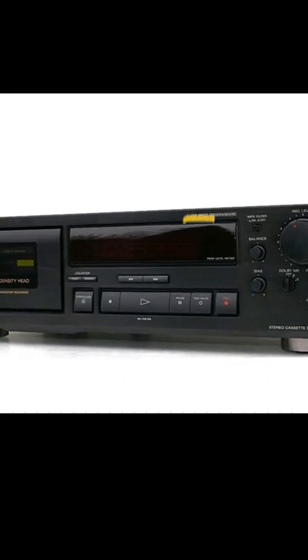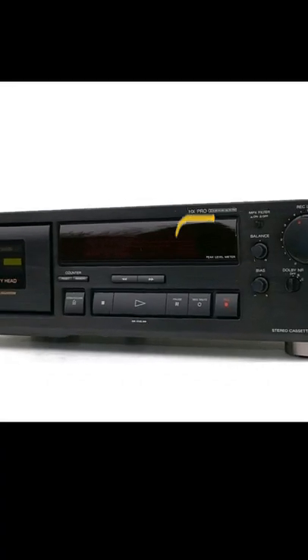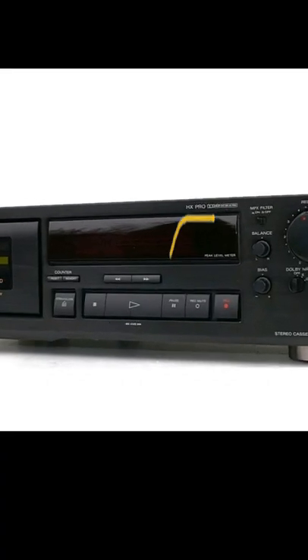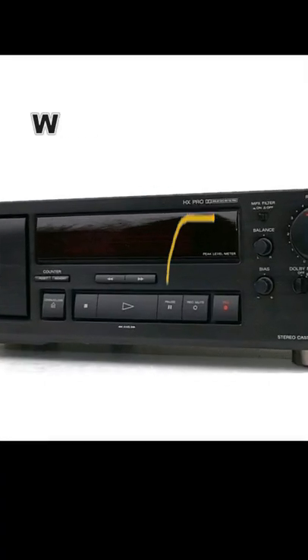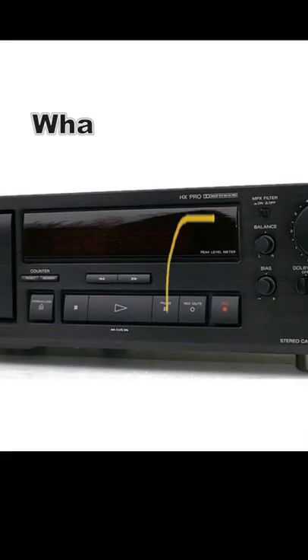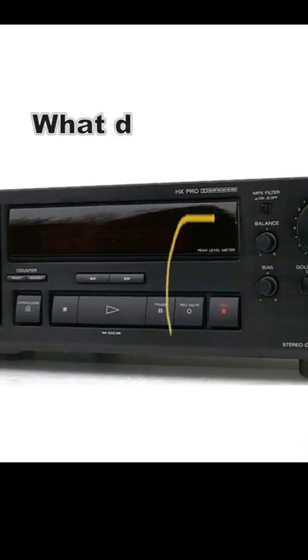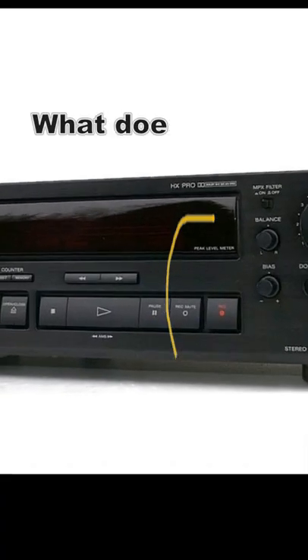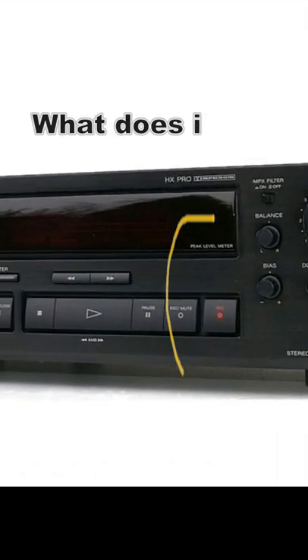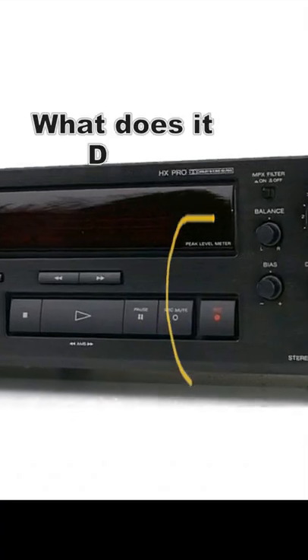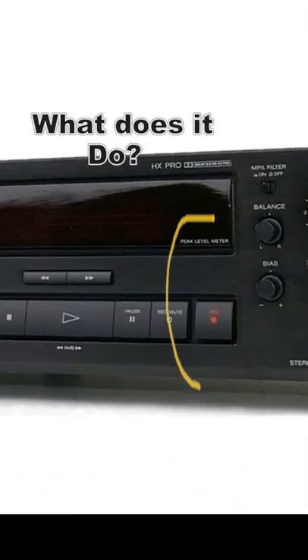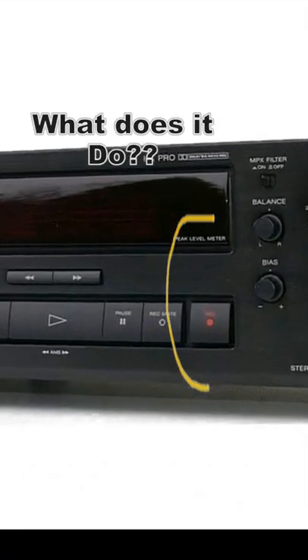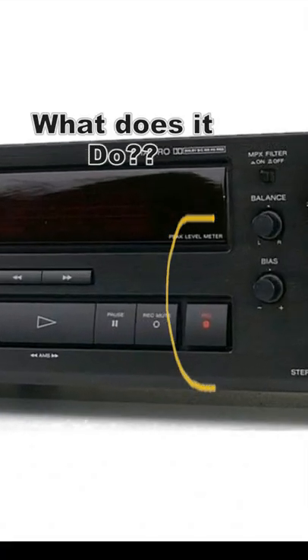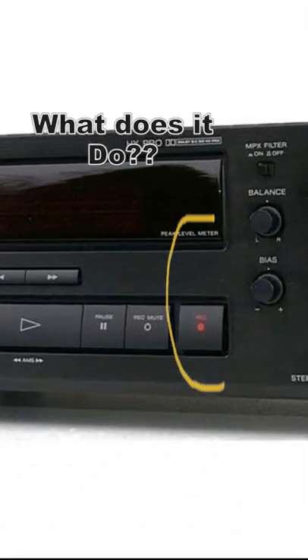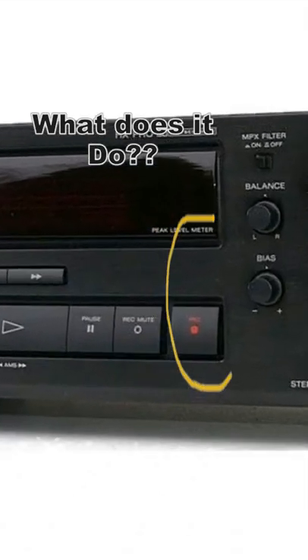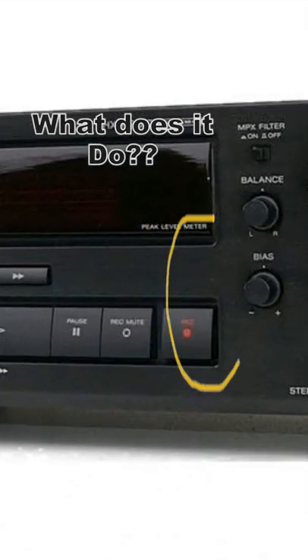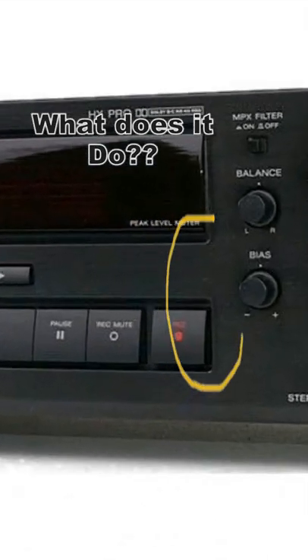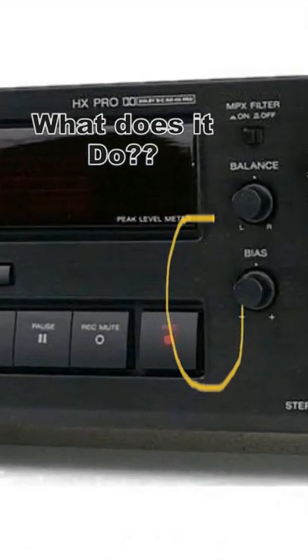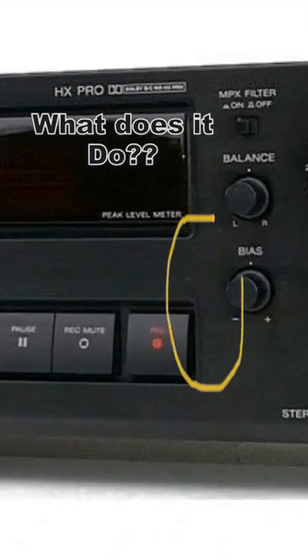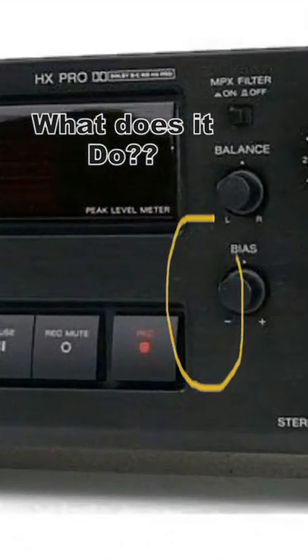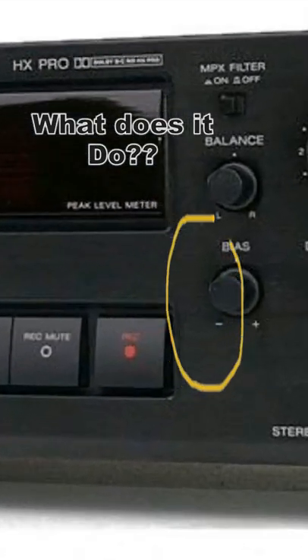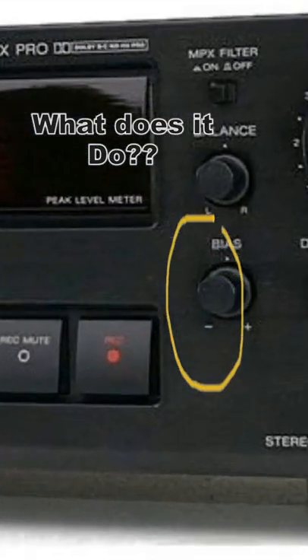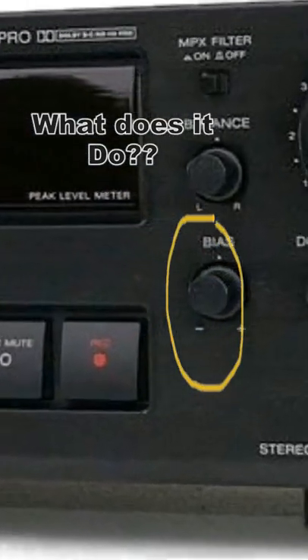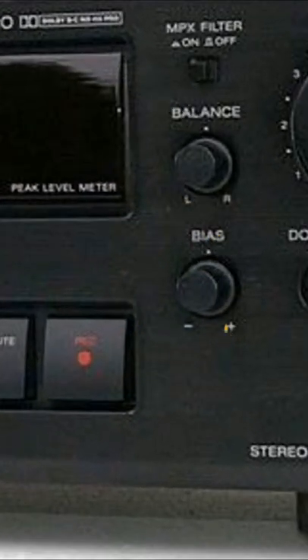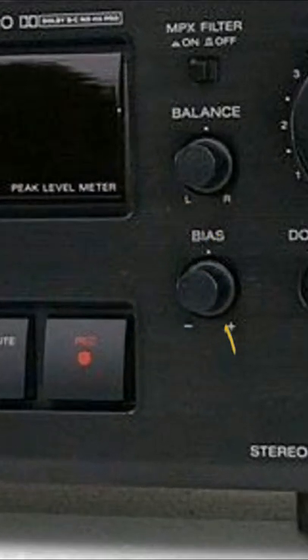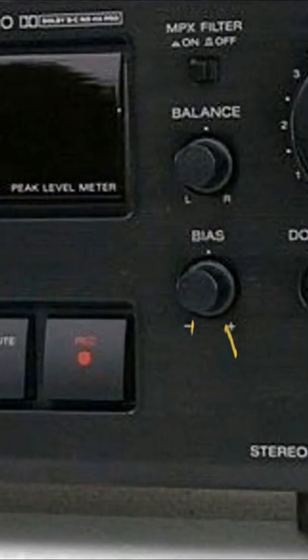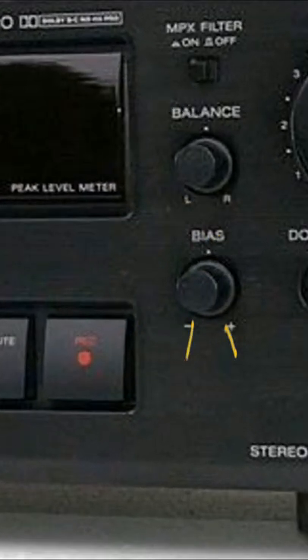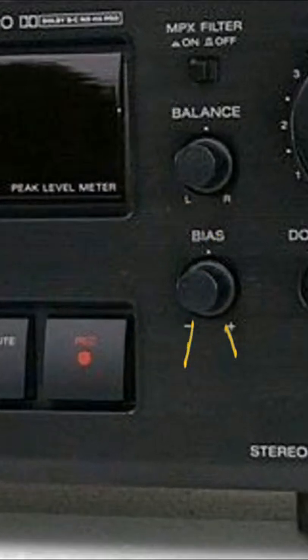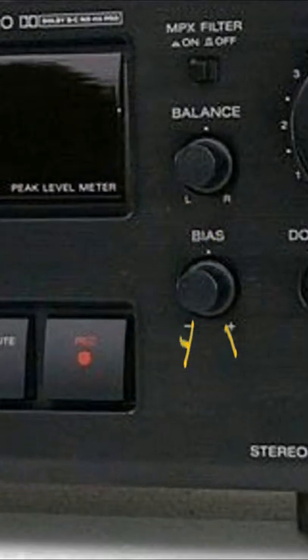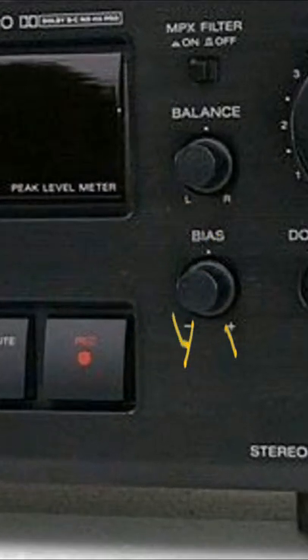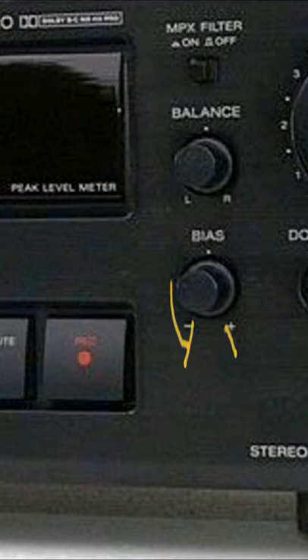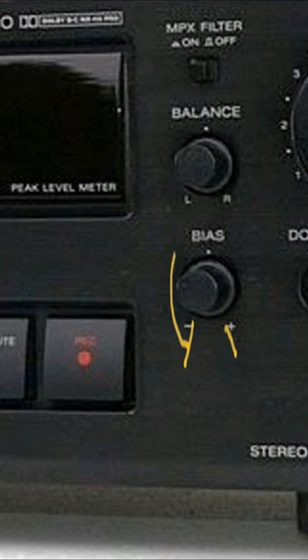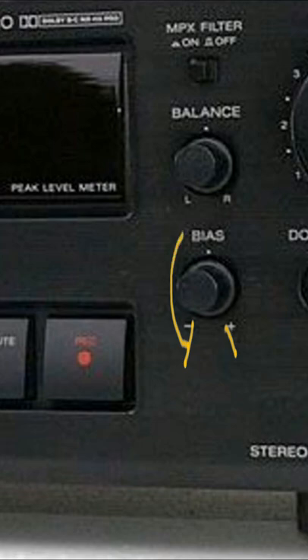Has your deck got a knob like this? Ever wonder what it does? It's for fine-tuning the tape to the deck.